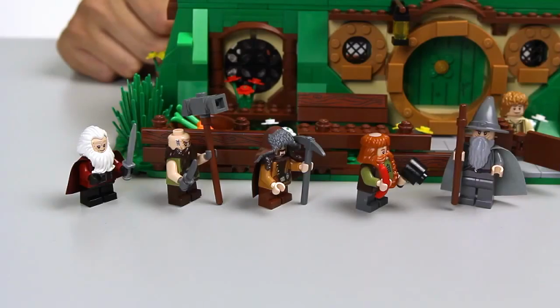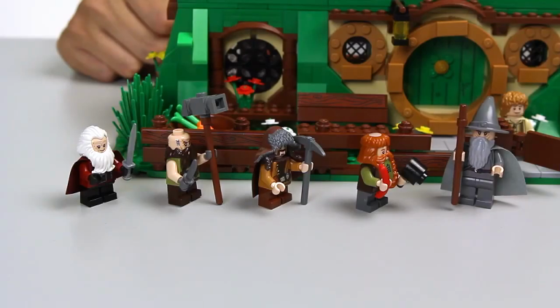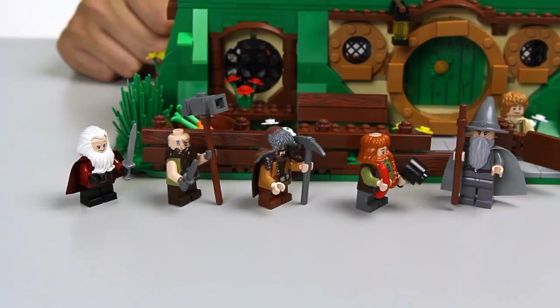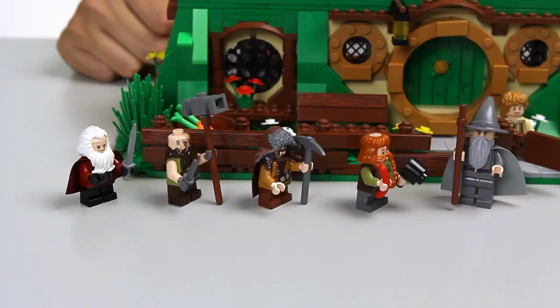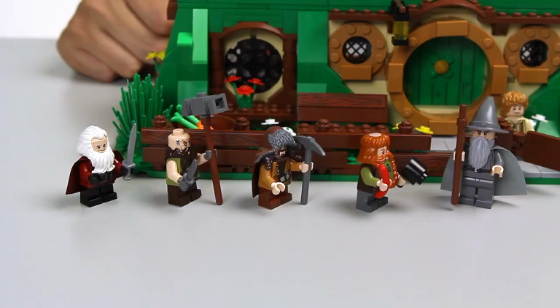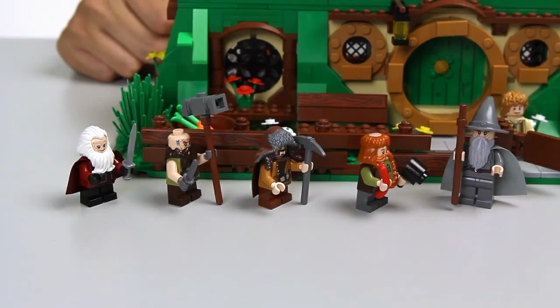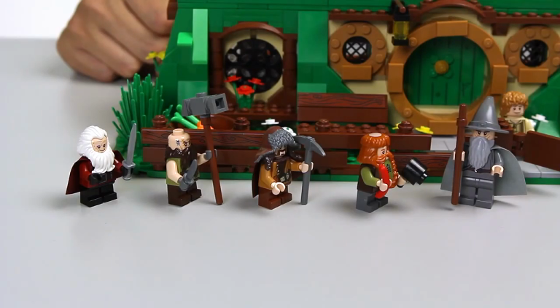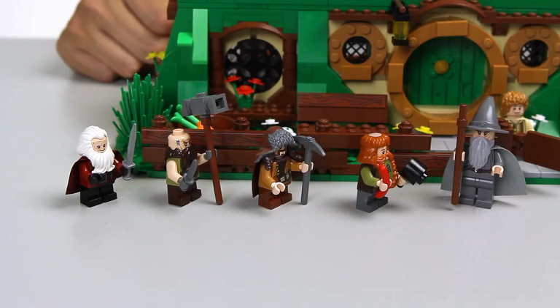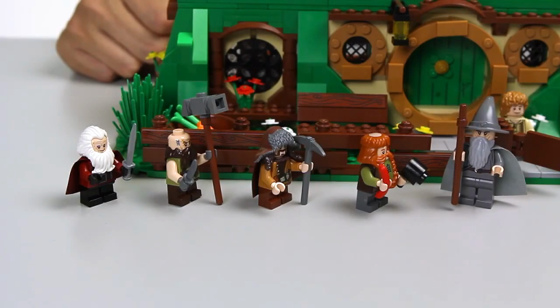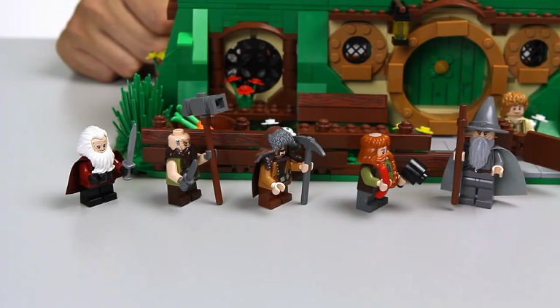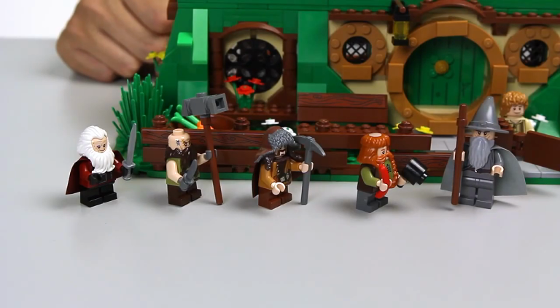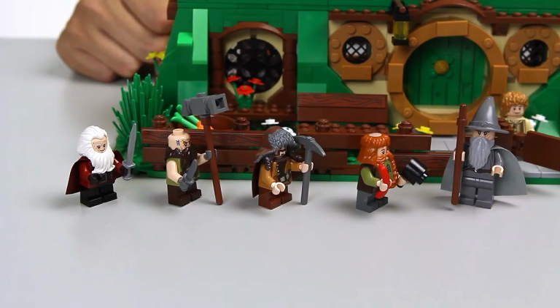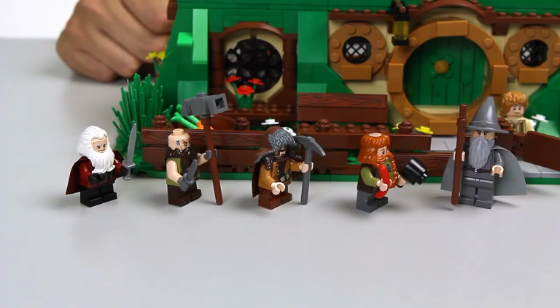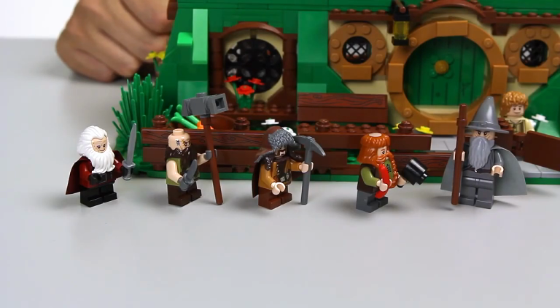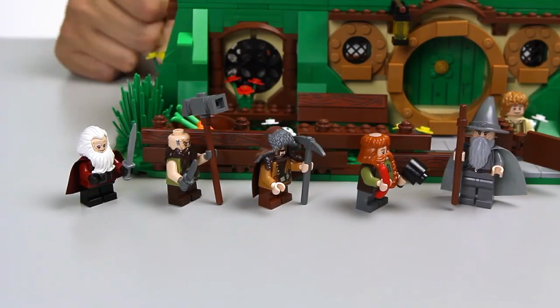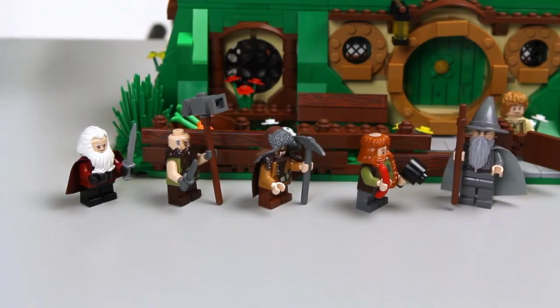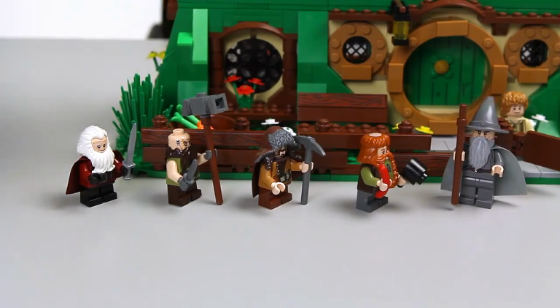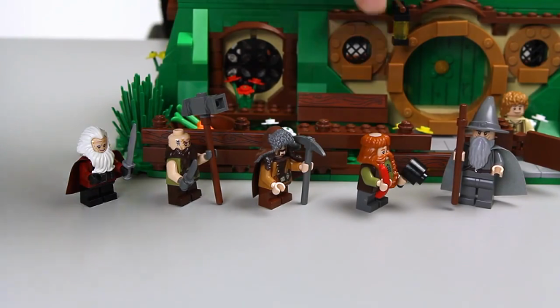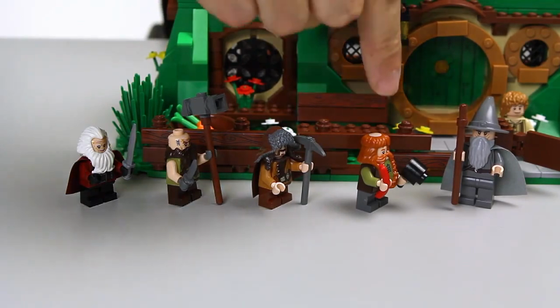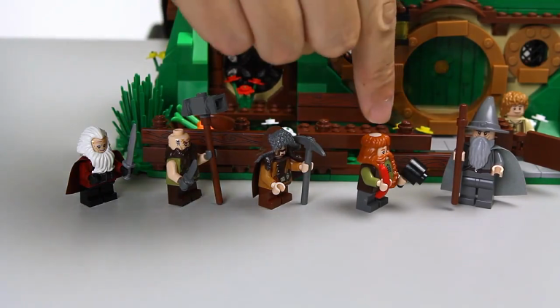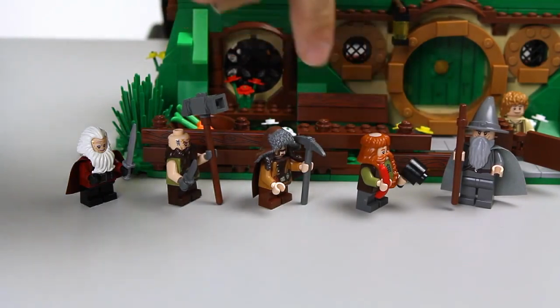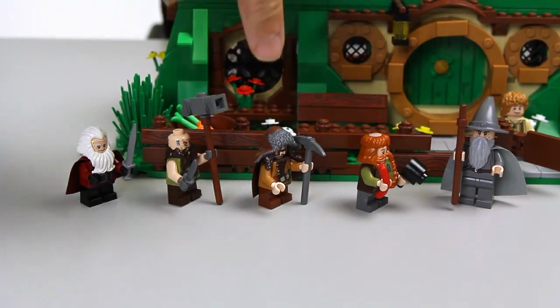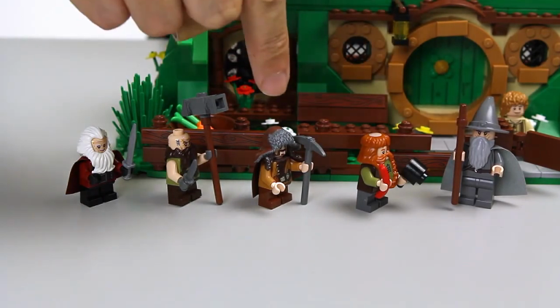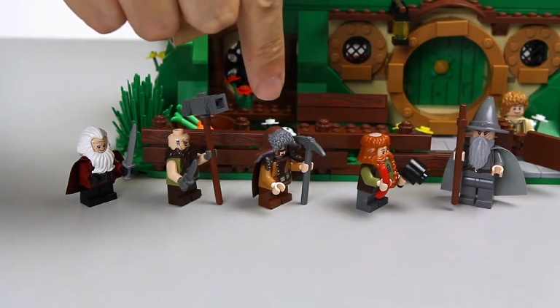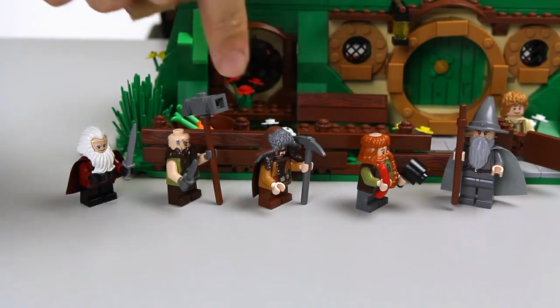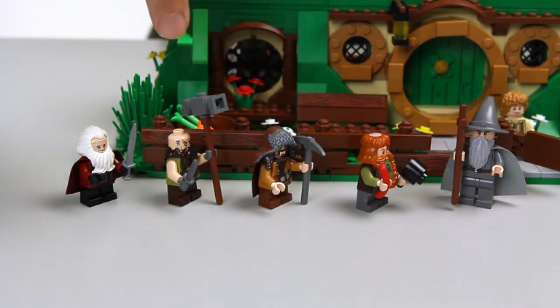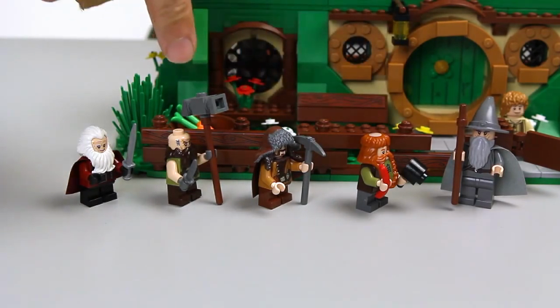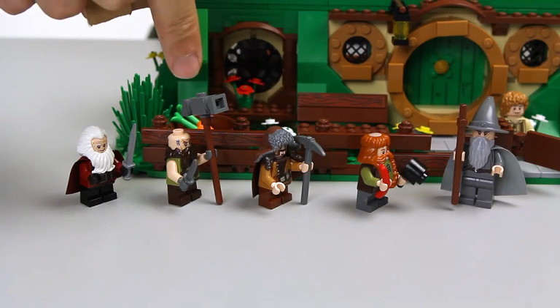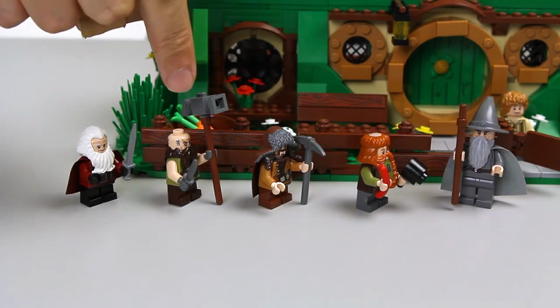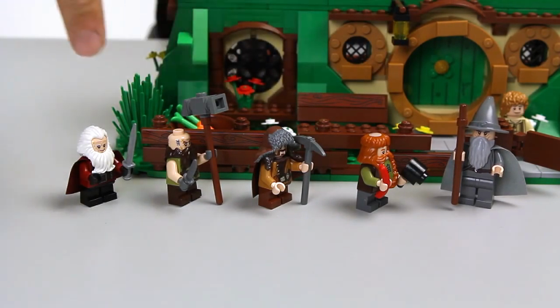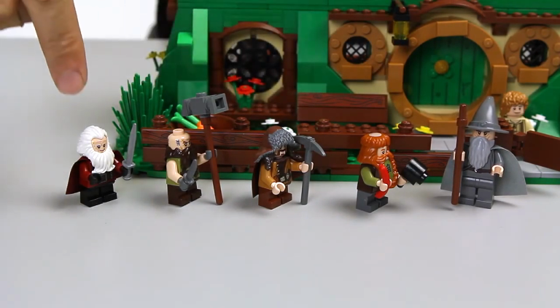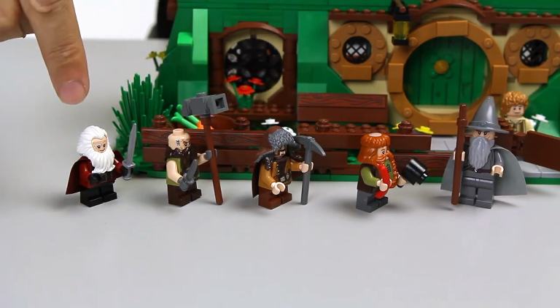The dwarves included exclusively in this set are Bombur, Bofur, Dvalin, and Balin.